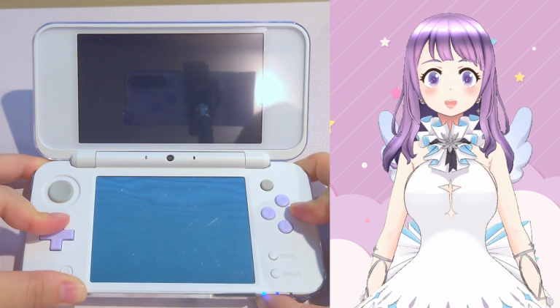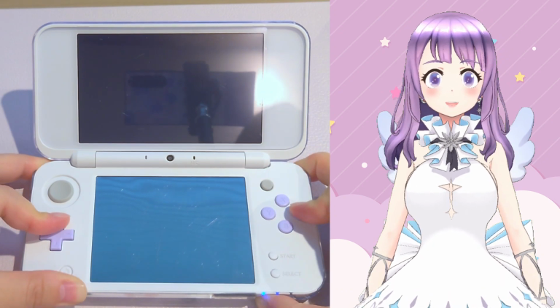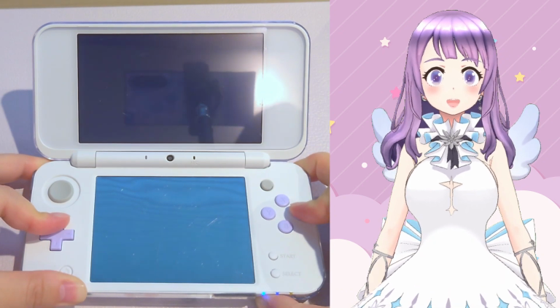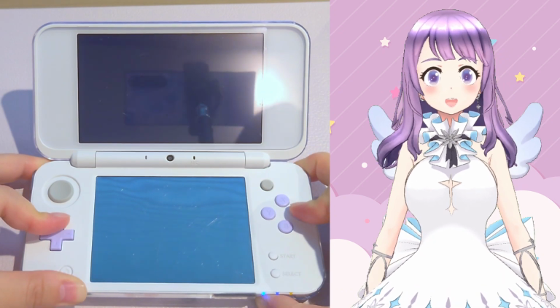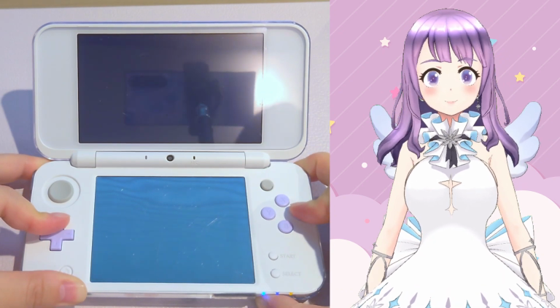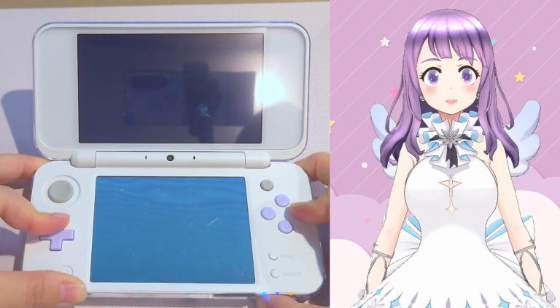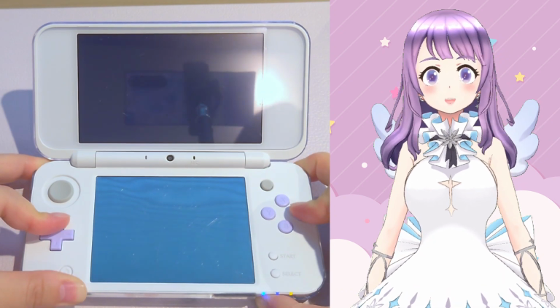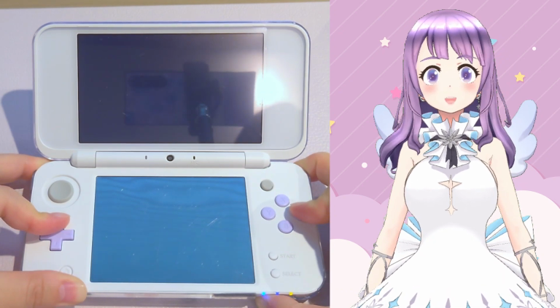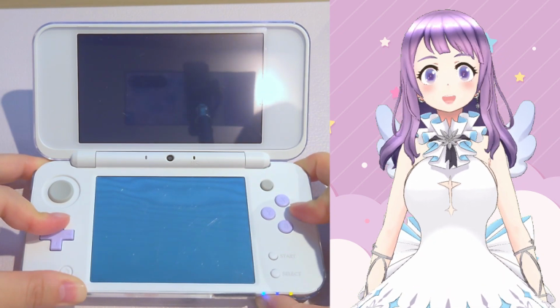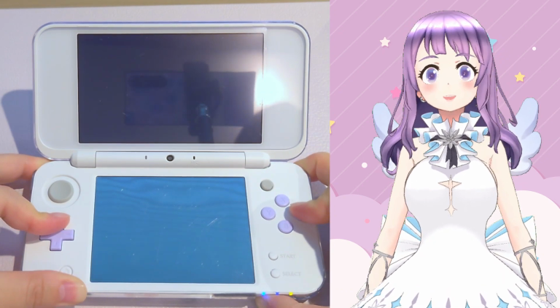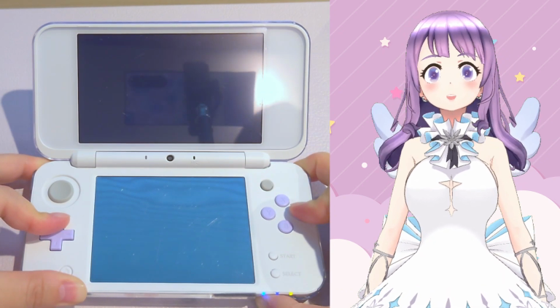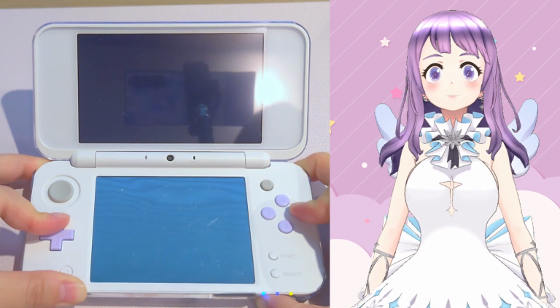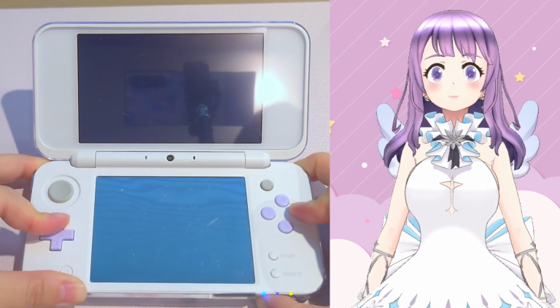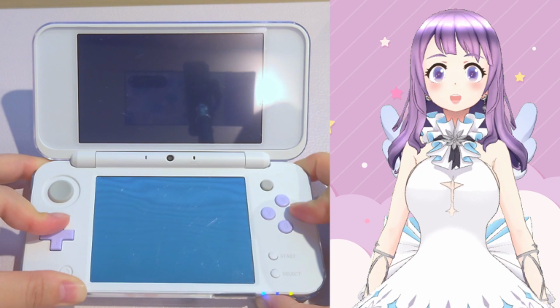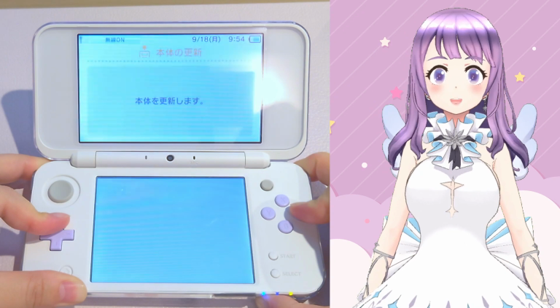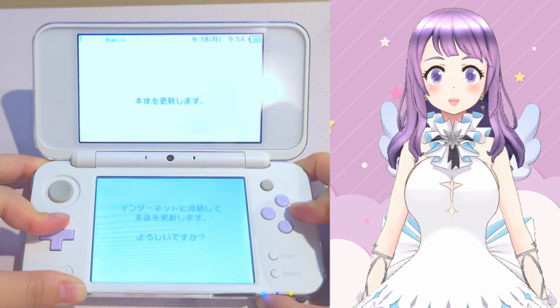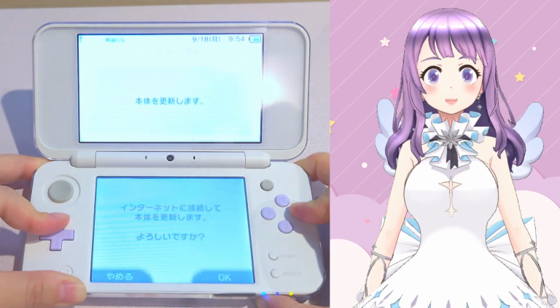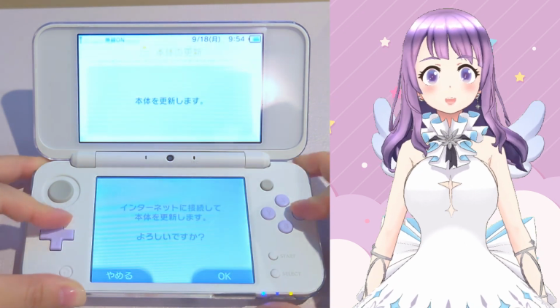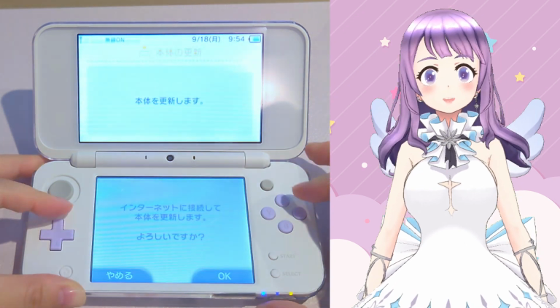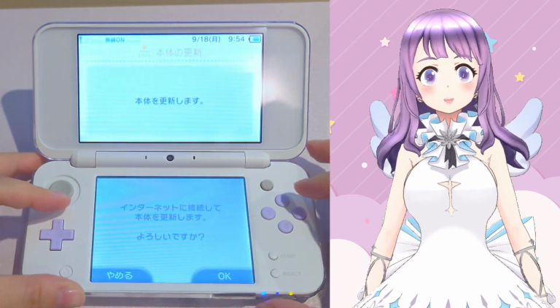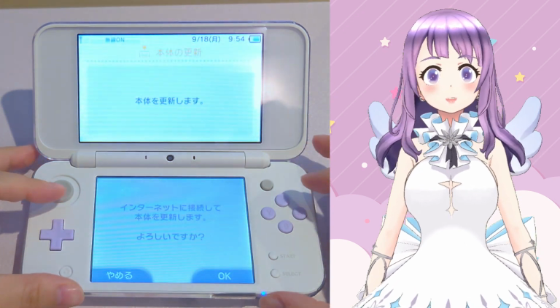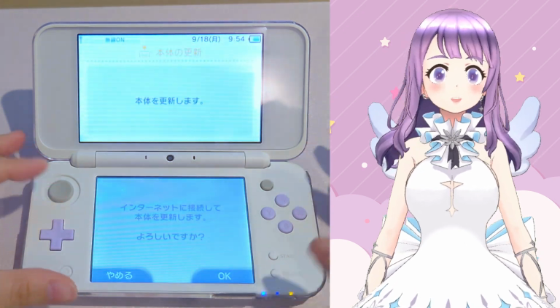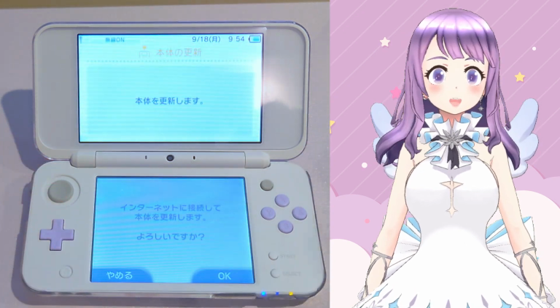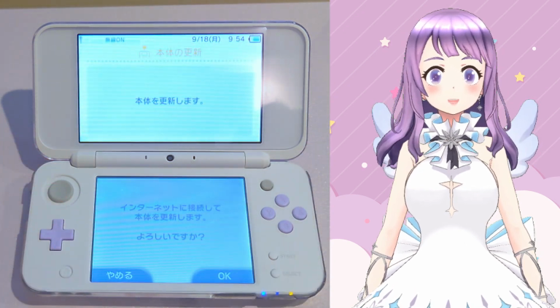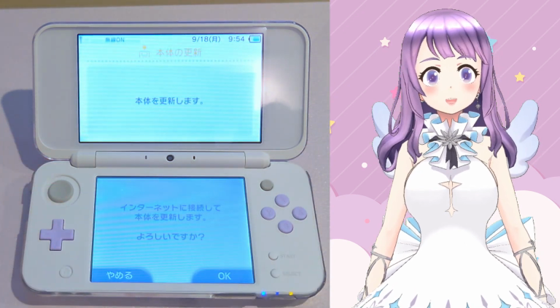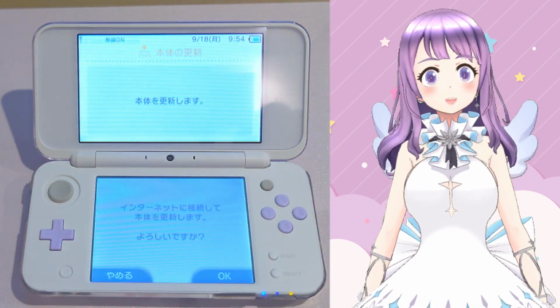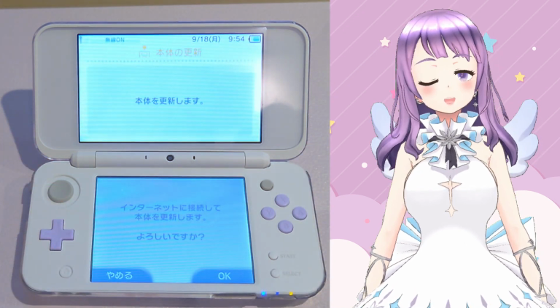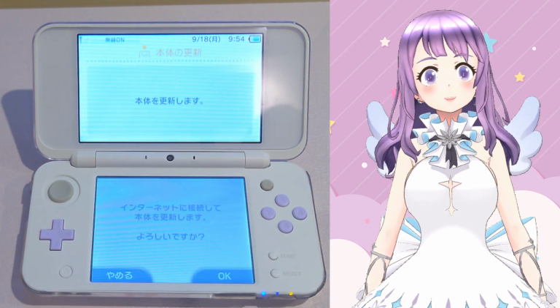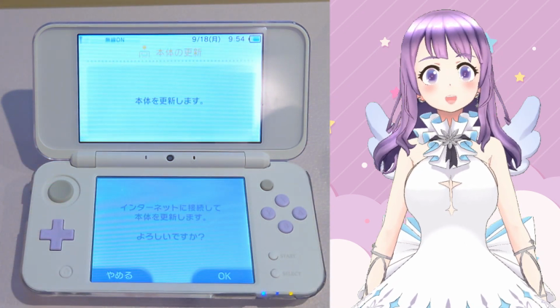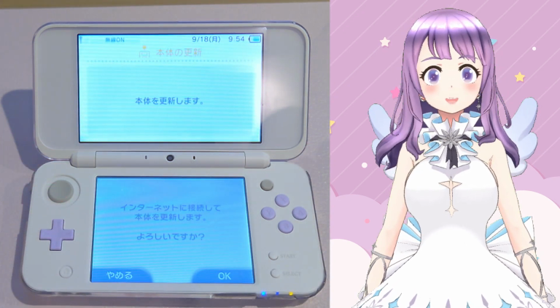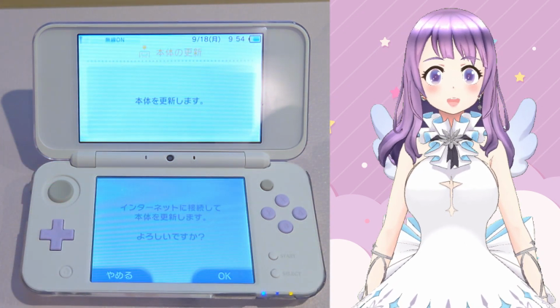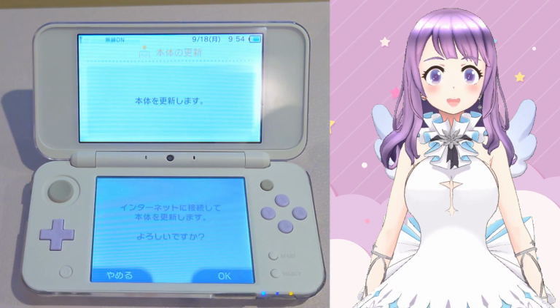Next, it will ask you if you want to connect to the internet. Please click cancel on the left-hand side.